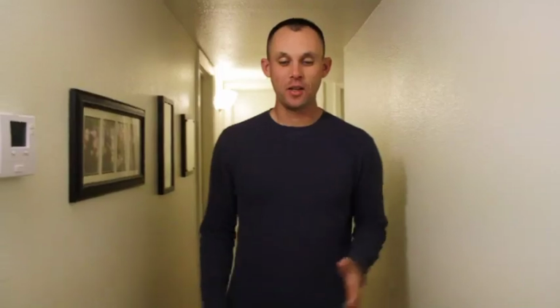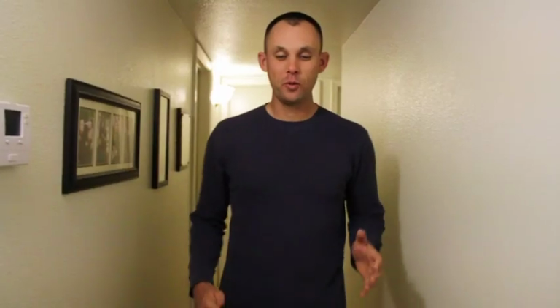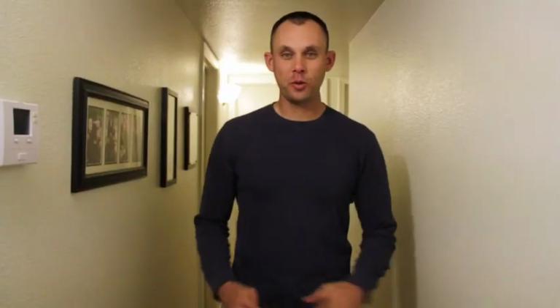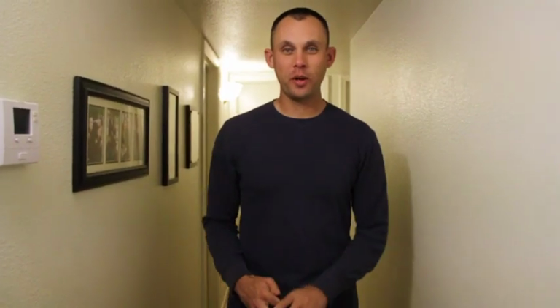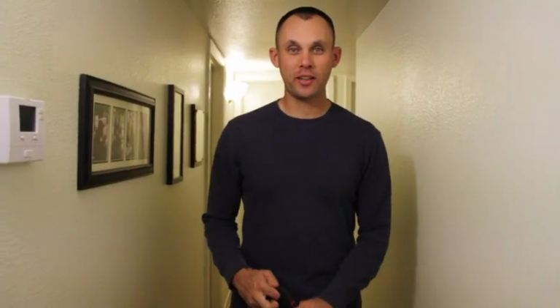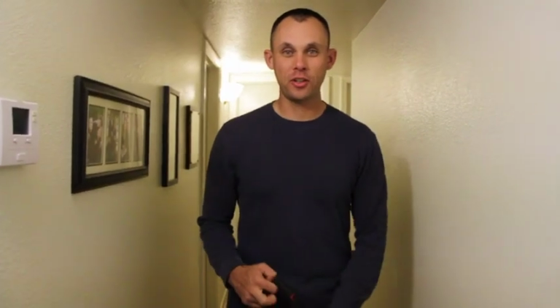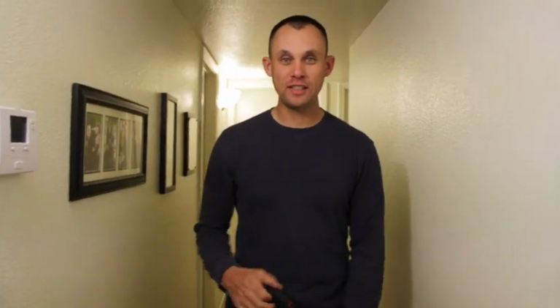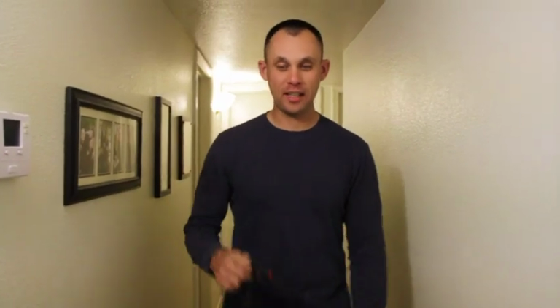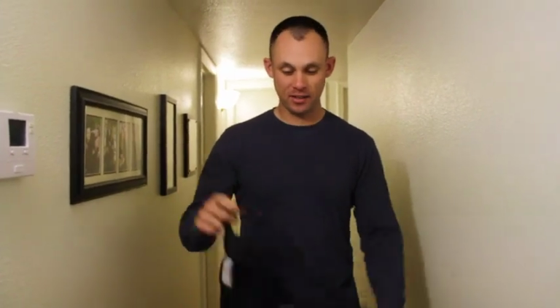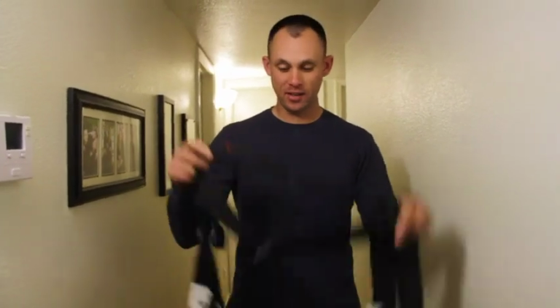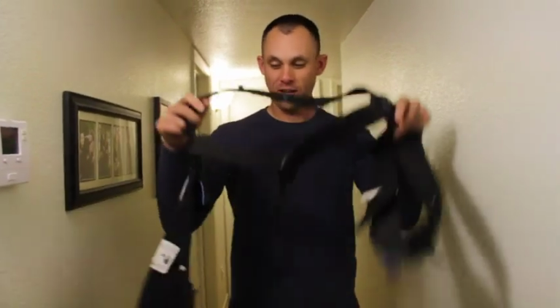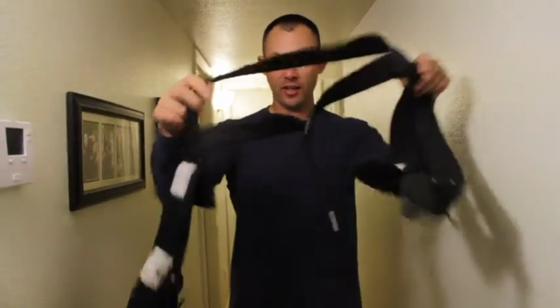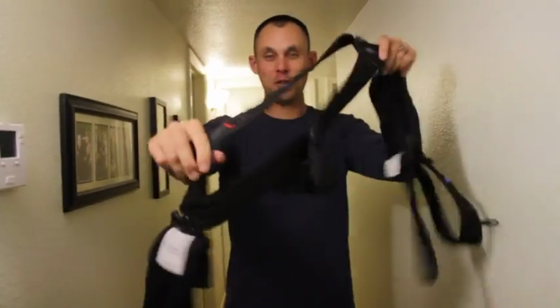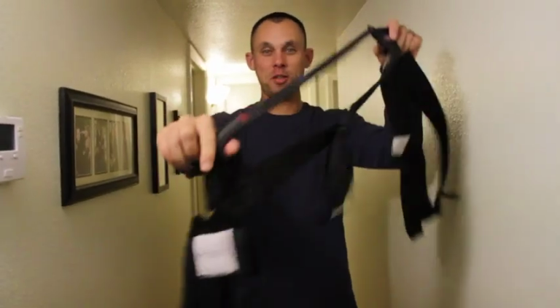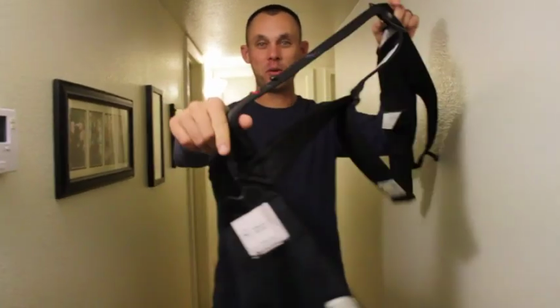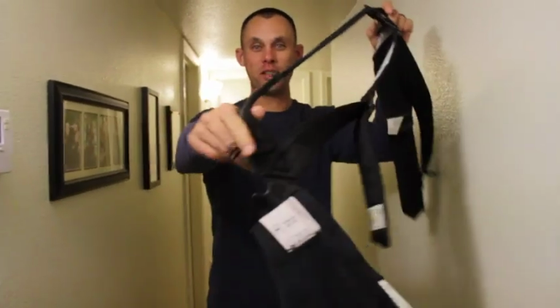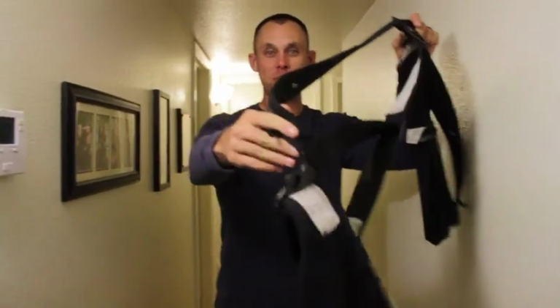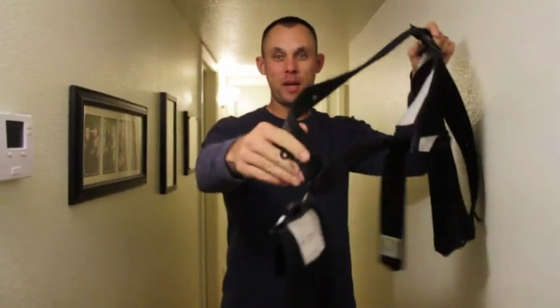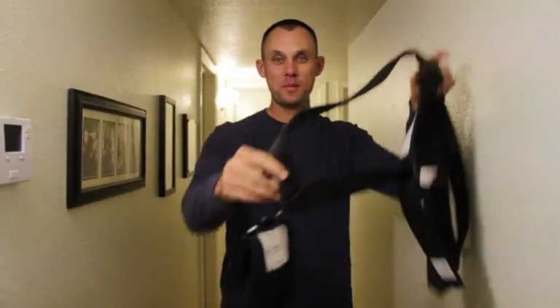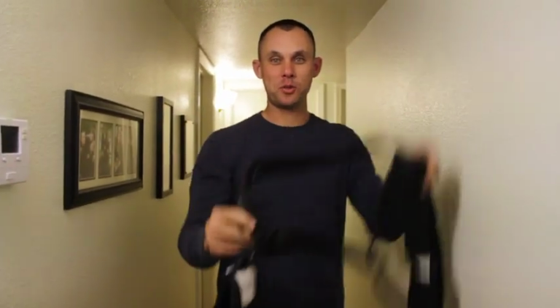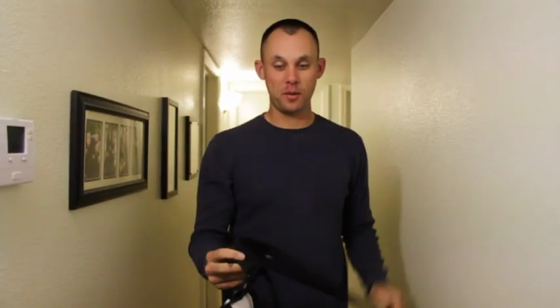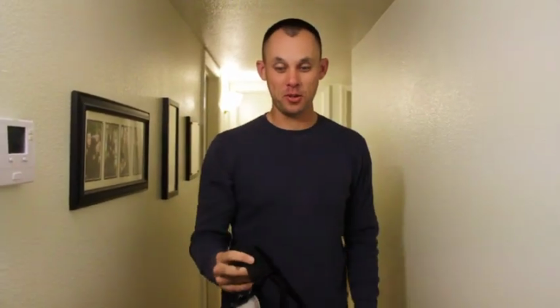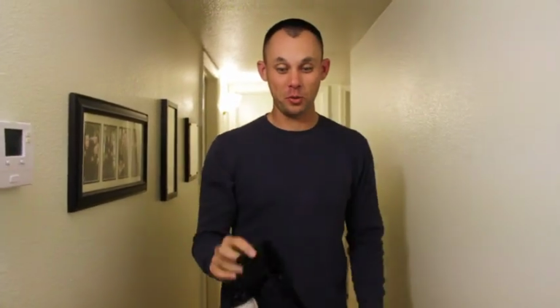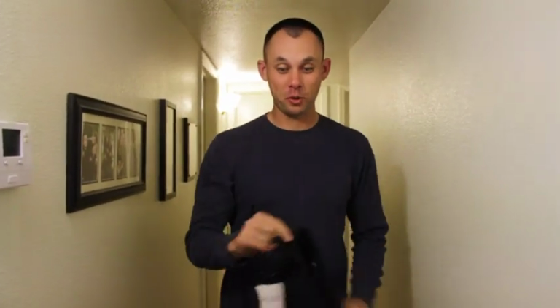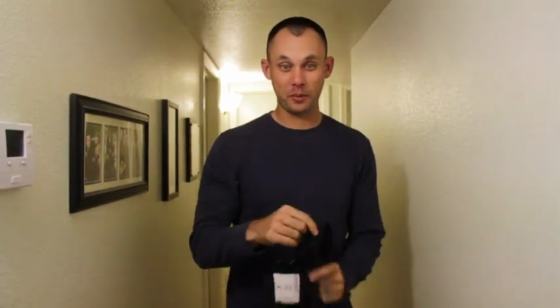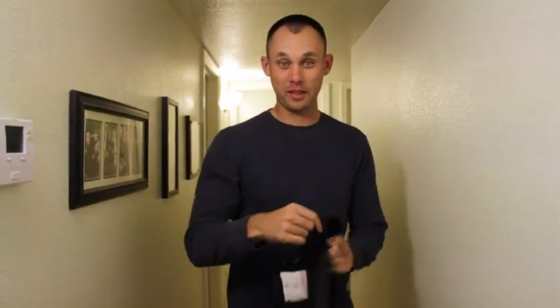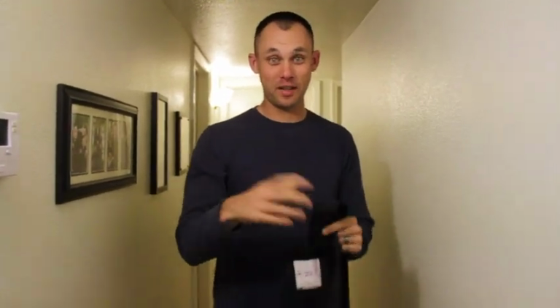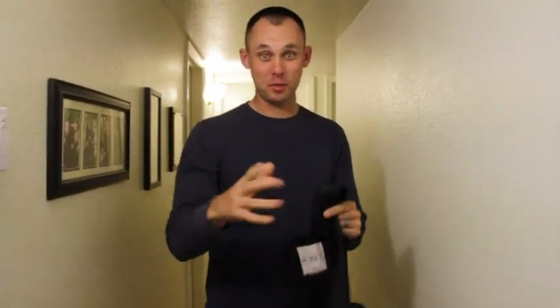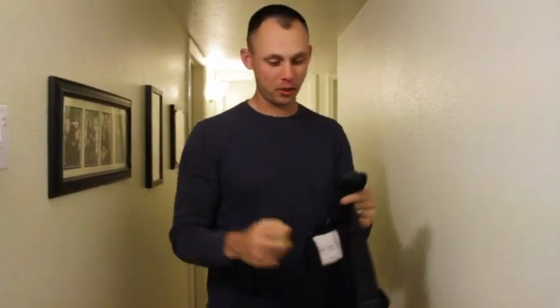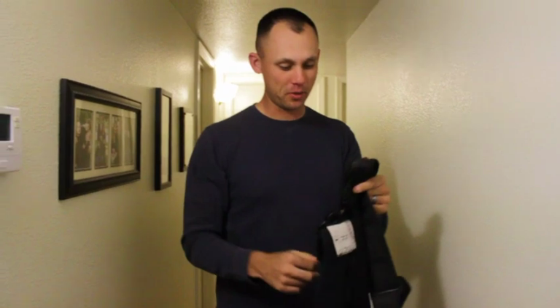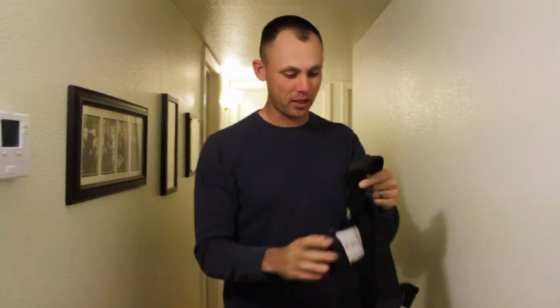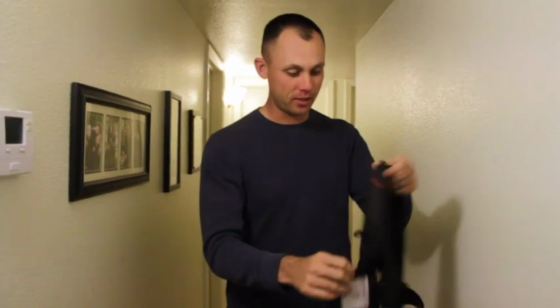Real quick, 30 seconds on how you can put on this baby Björn. I'm going to do it real quick because I have a bunch of grouchy kids.